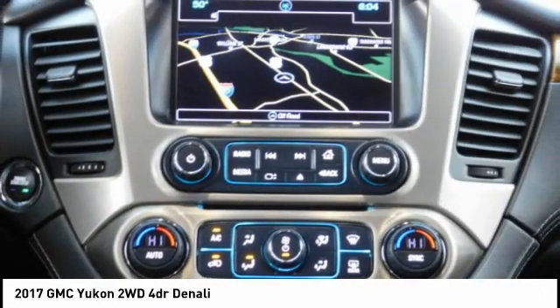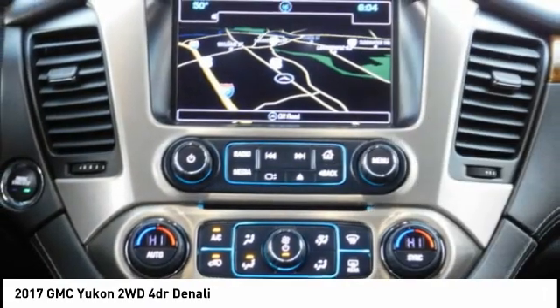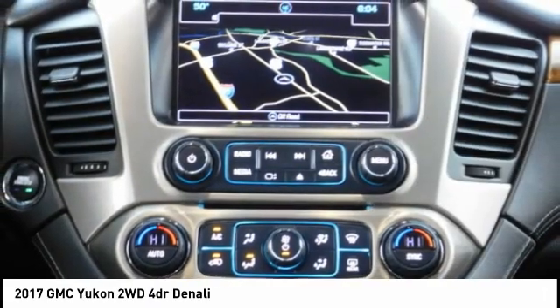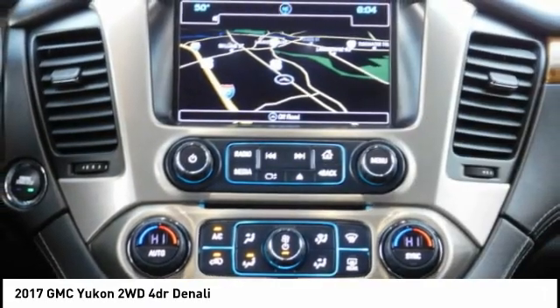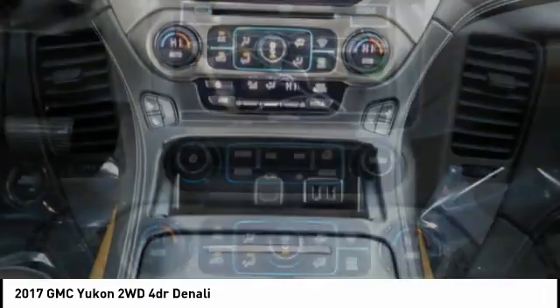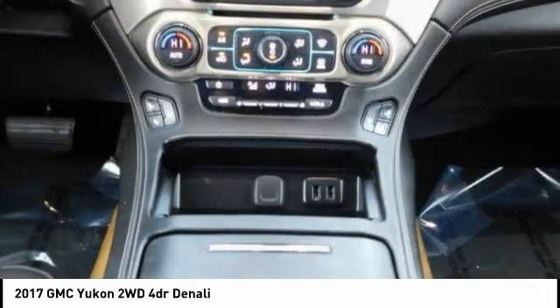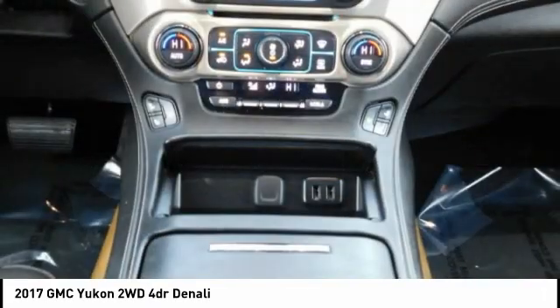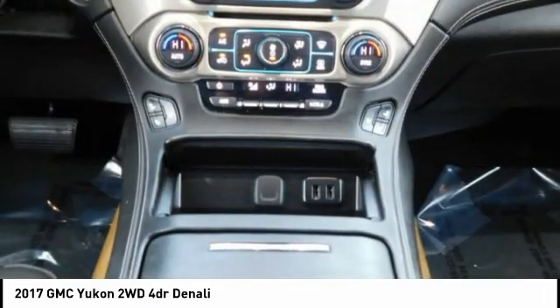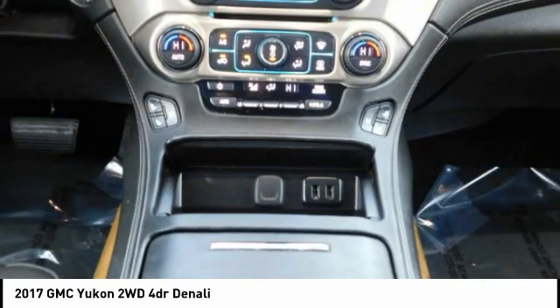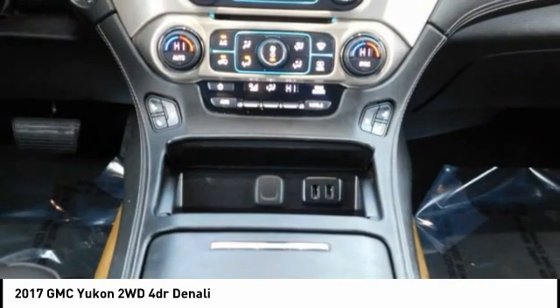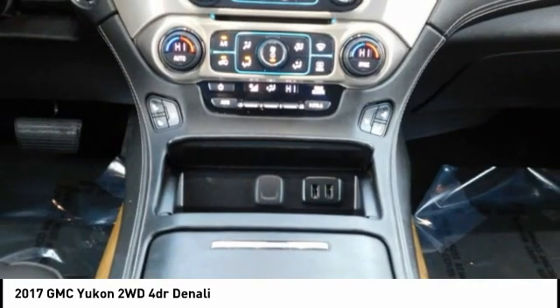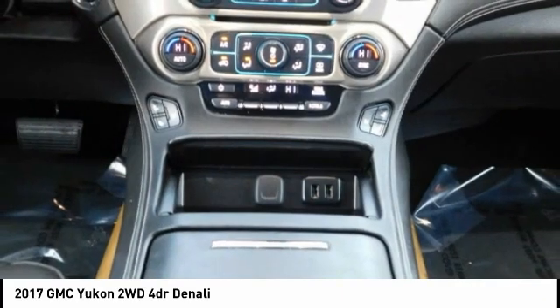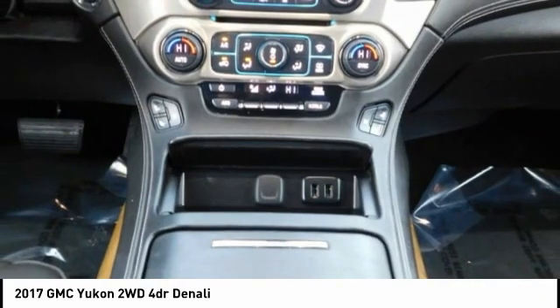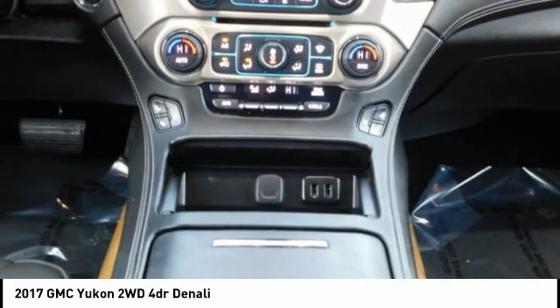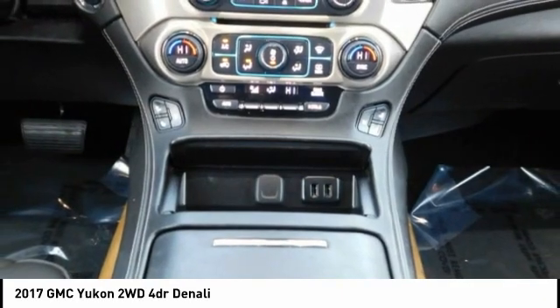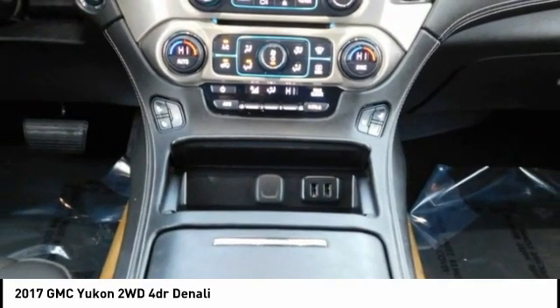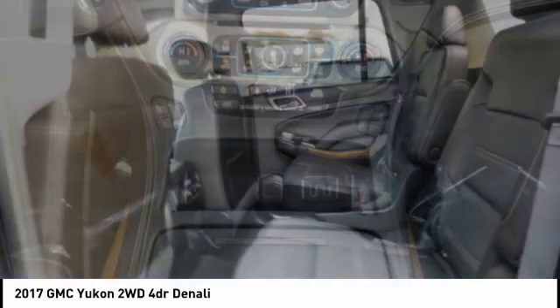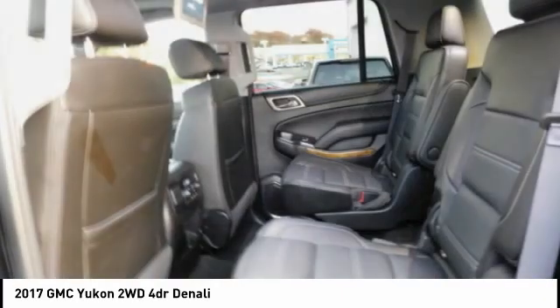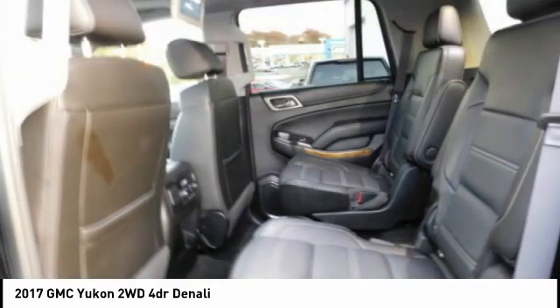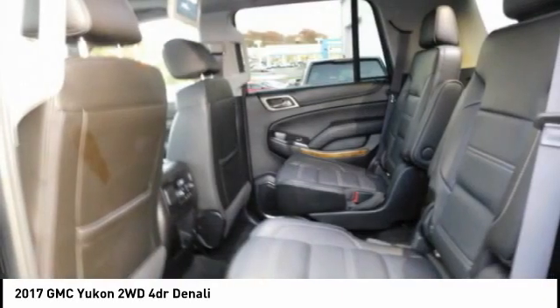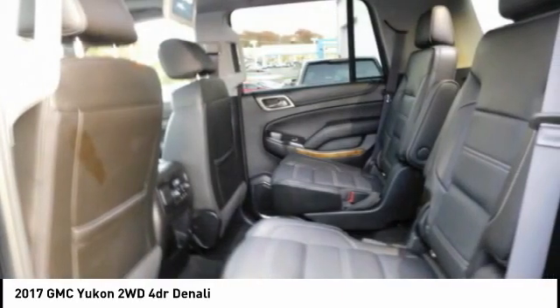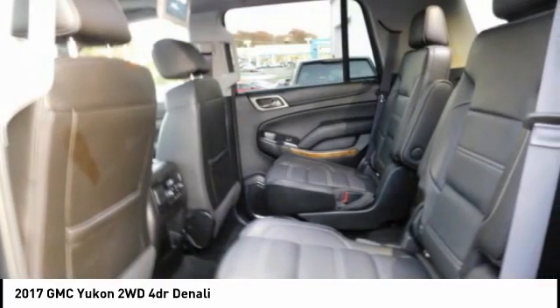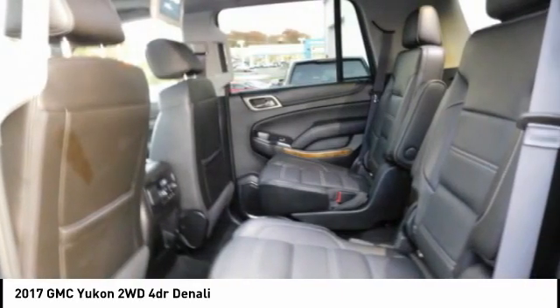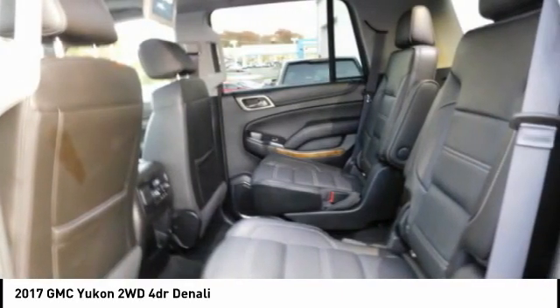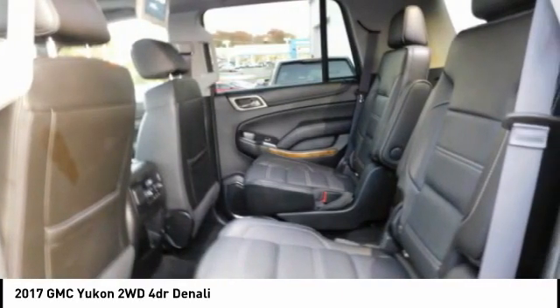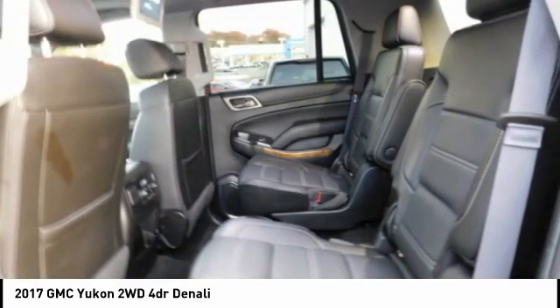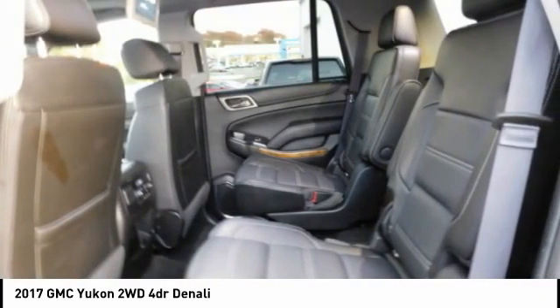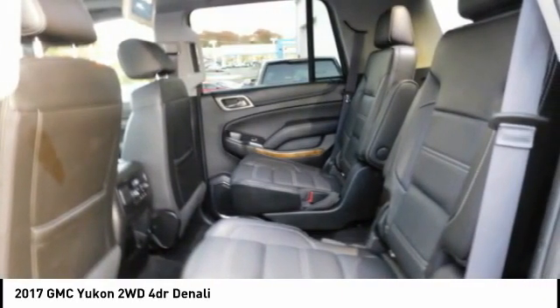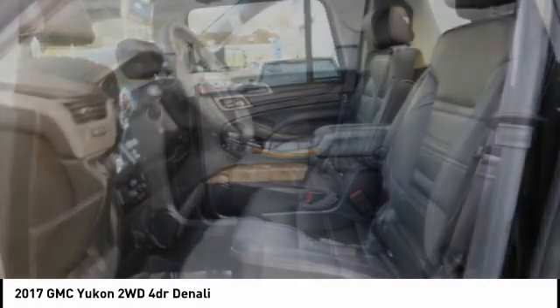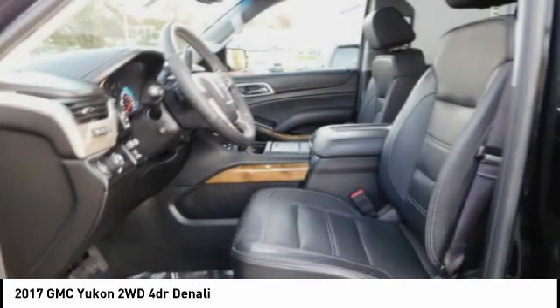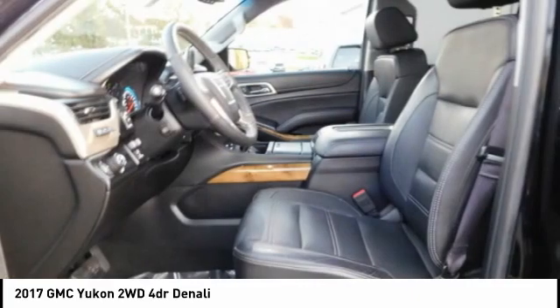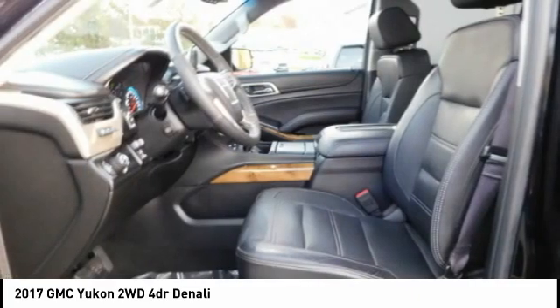Additional features include a backup camera, leather upholstery, and heated seats. Wouldn't you look great in this vehicle? Stop in today and see for yourself.